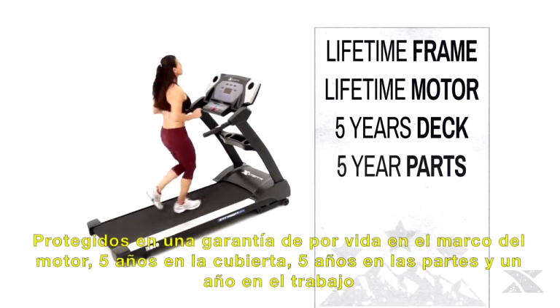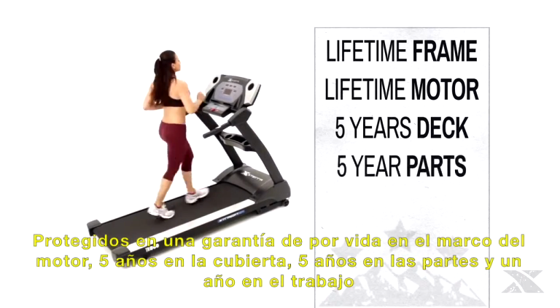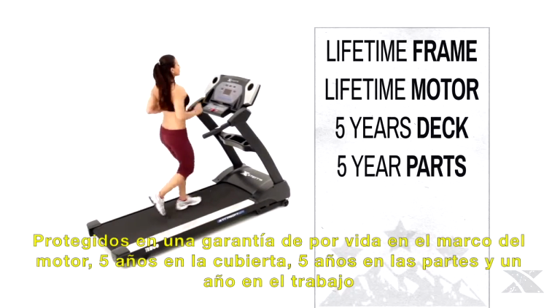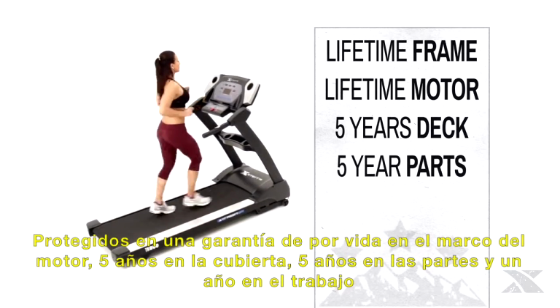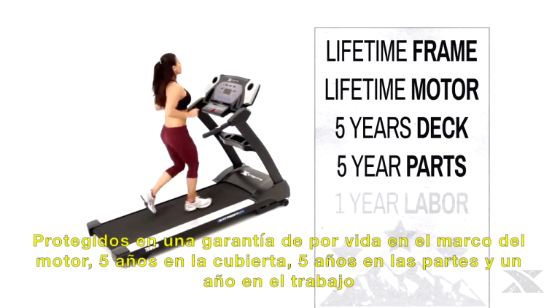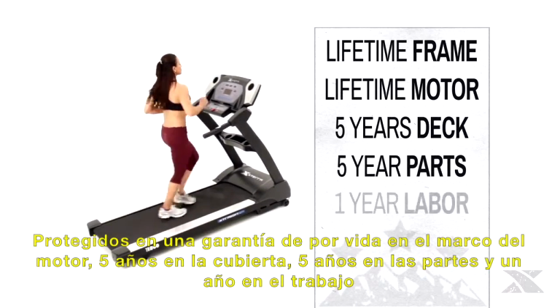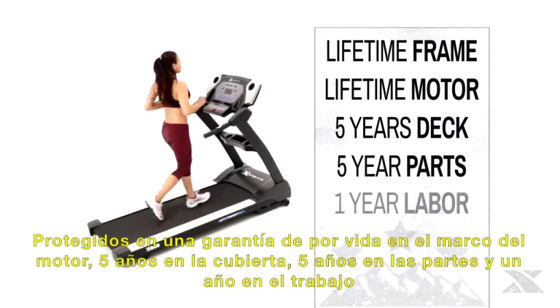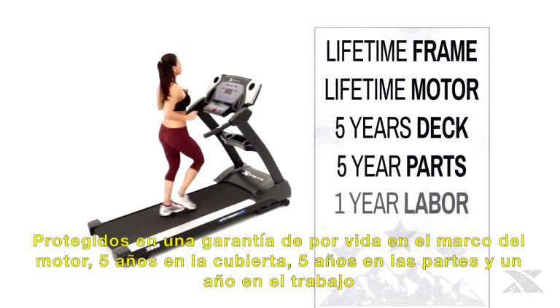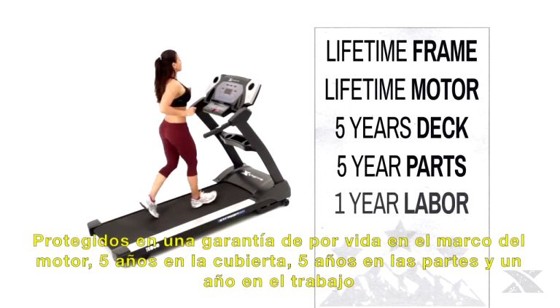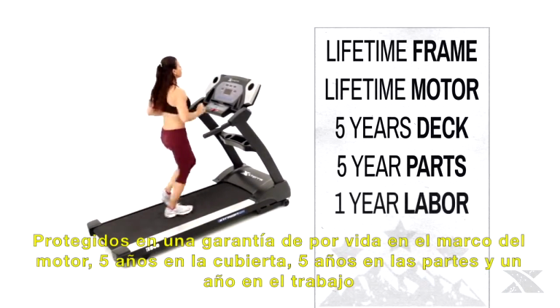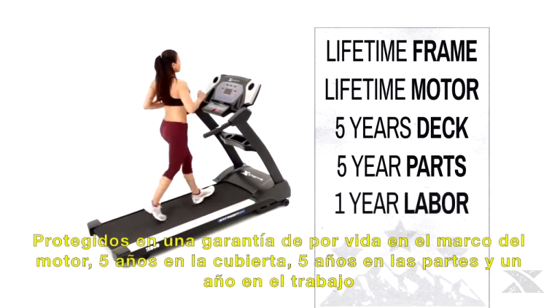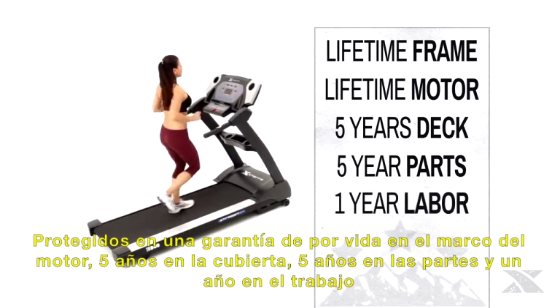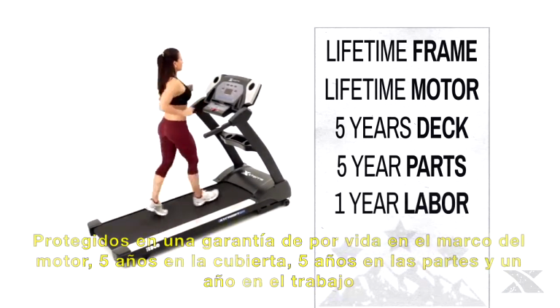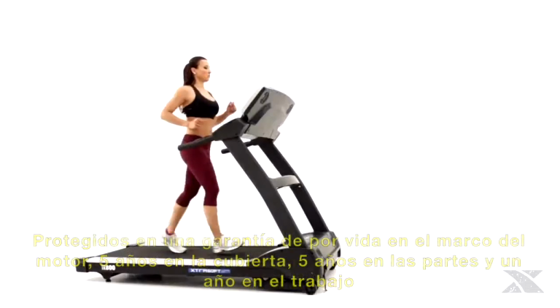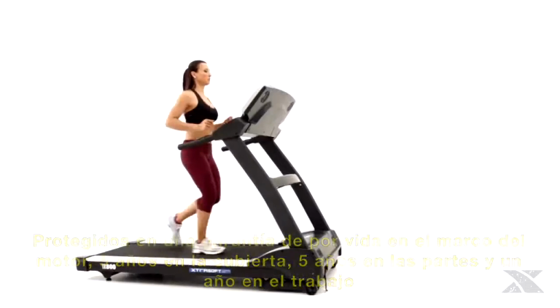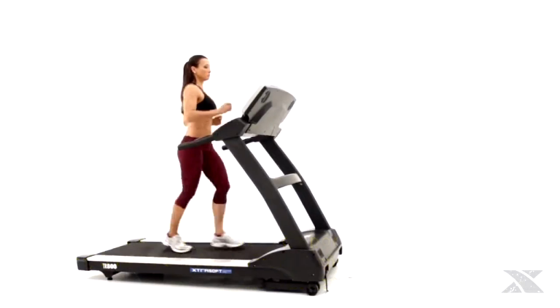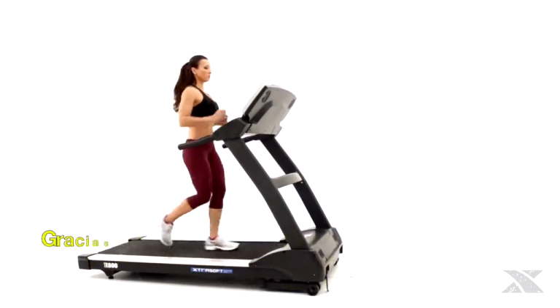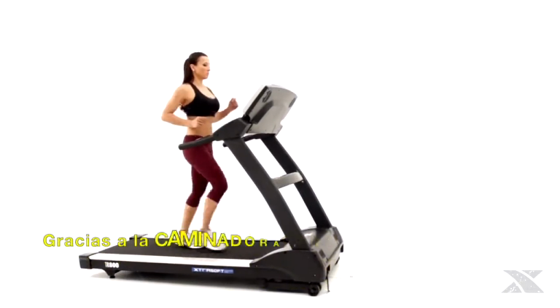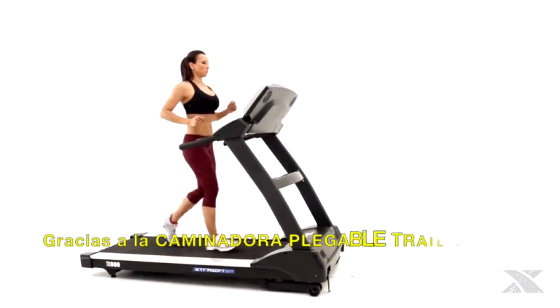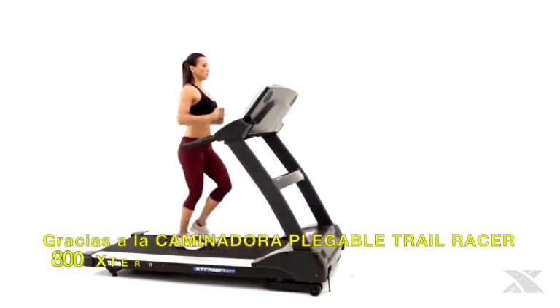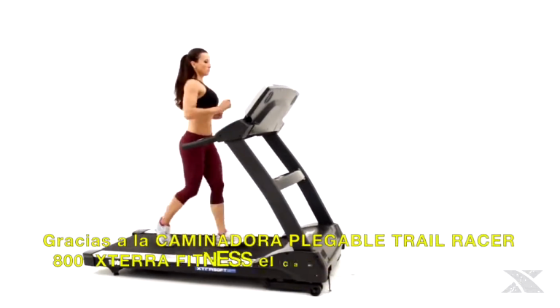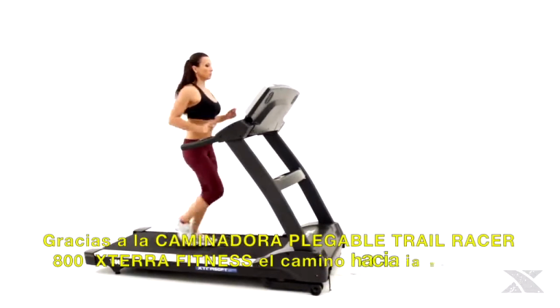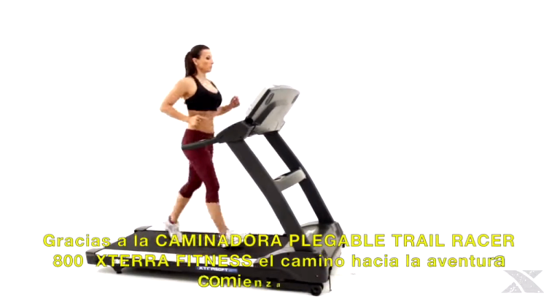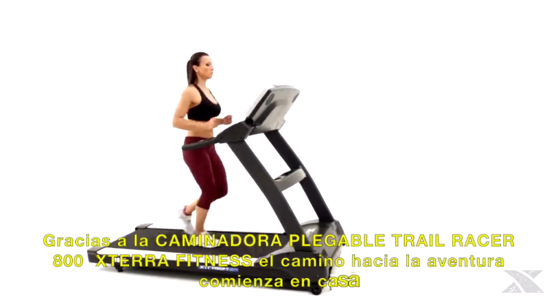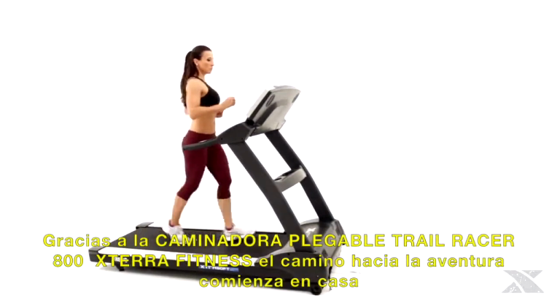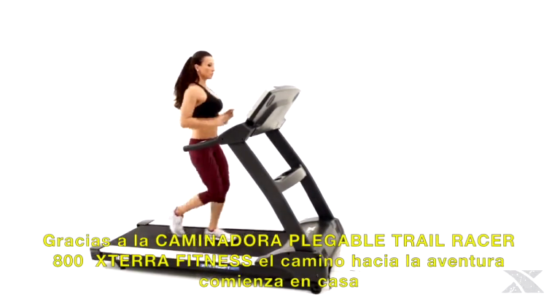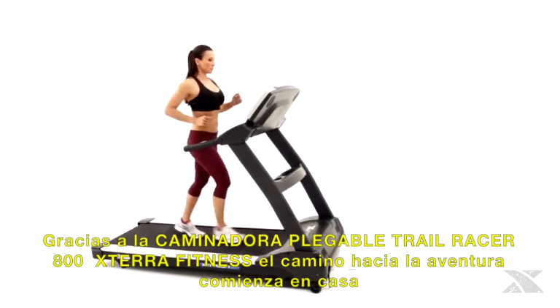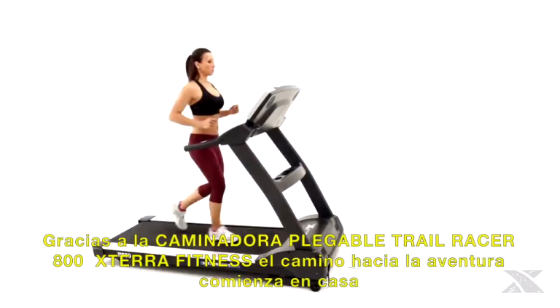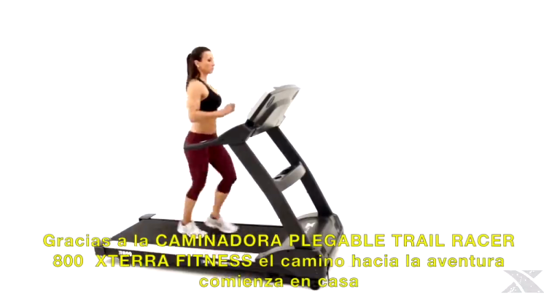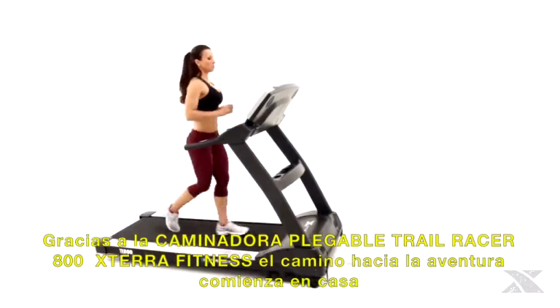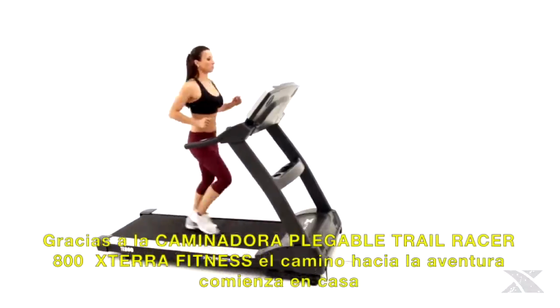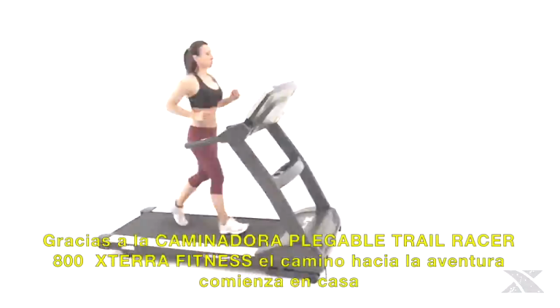Thanks to the Trail Racer 800 Treadmill from Xterra Fitness, the path to adventure starts at home.